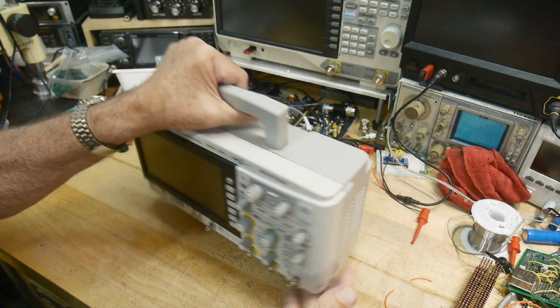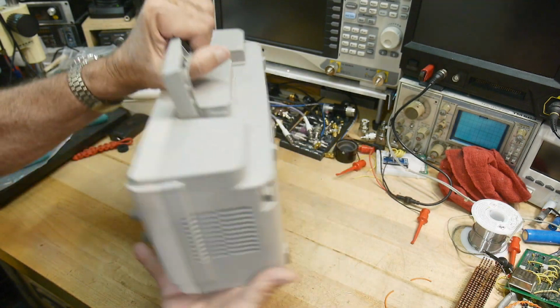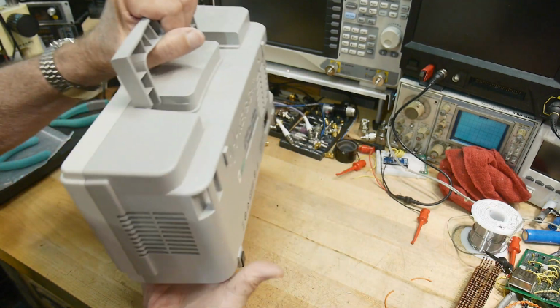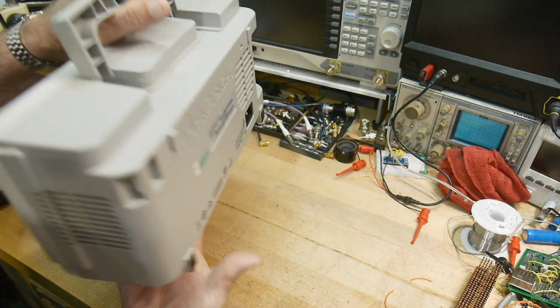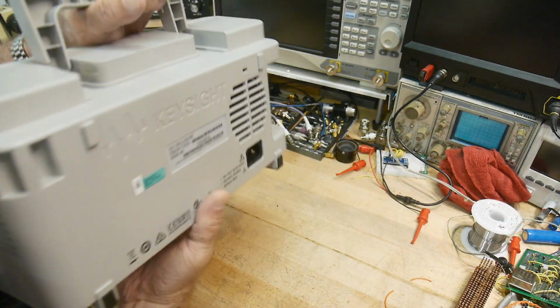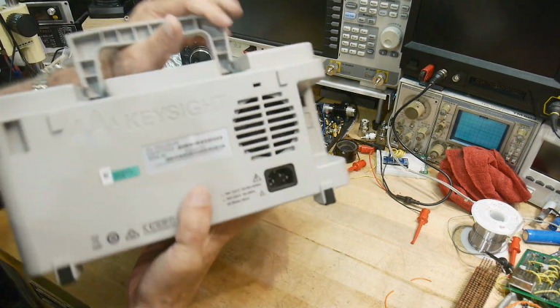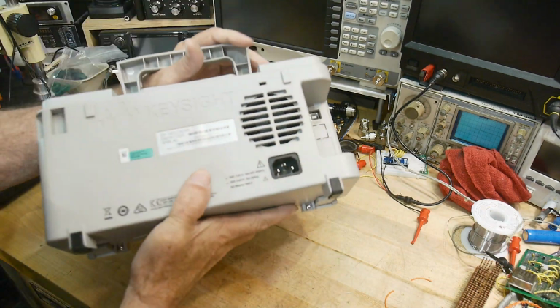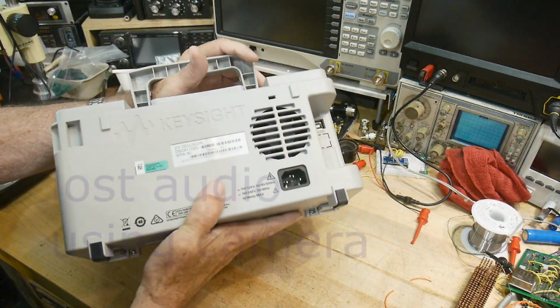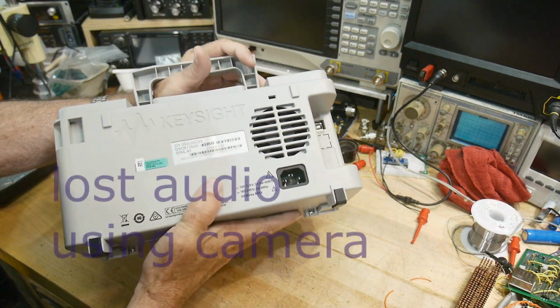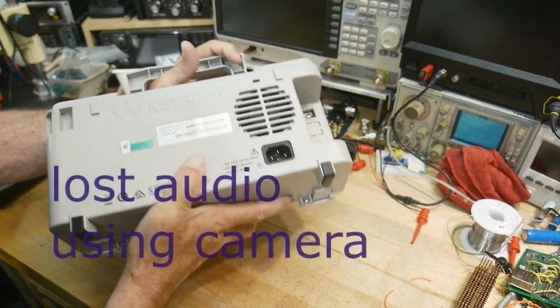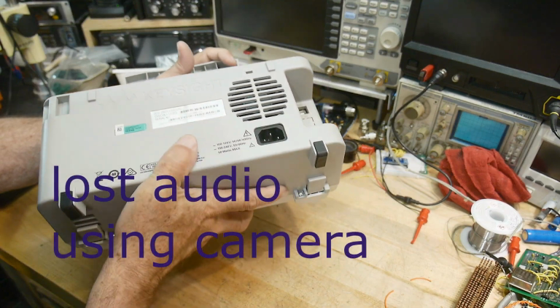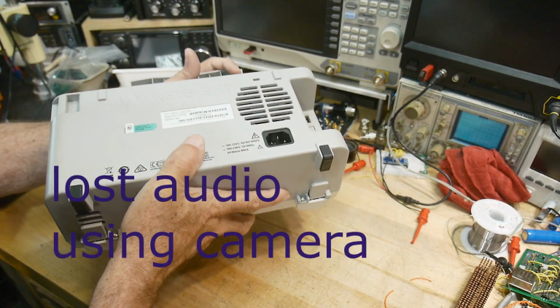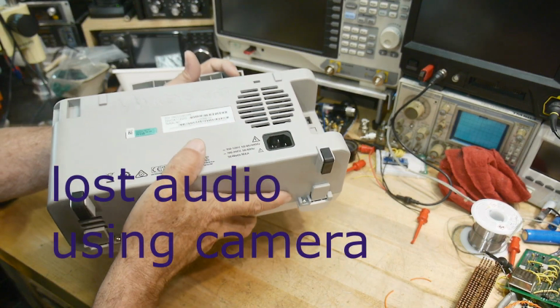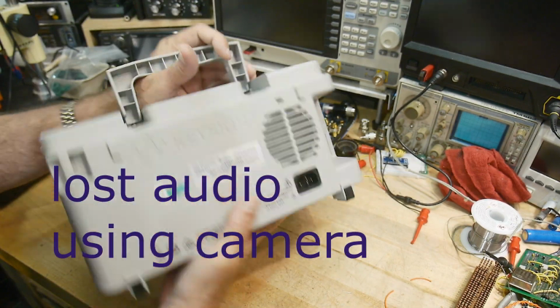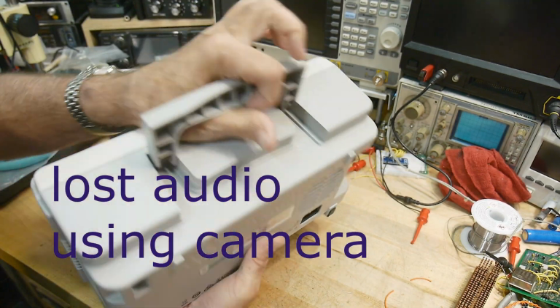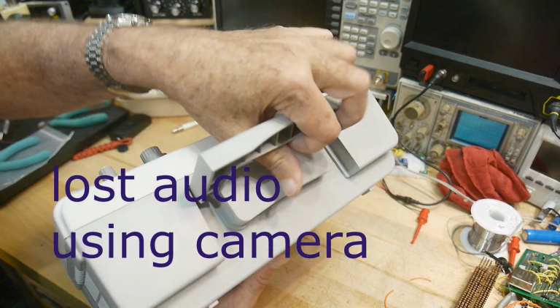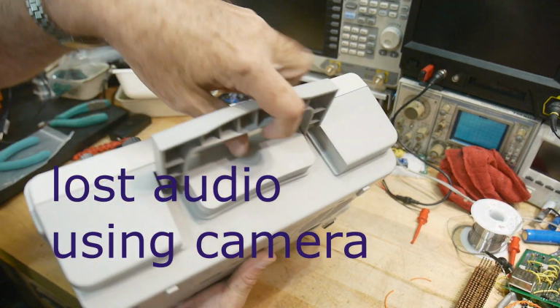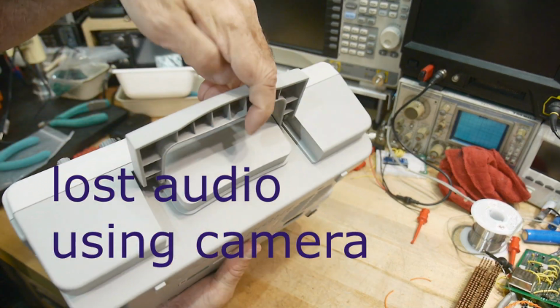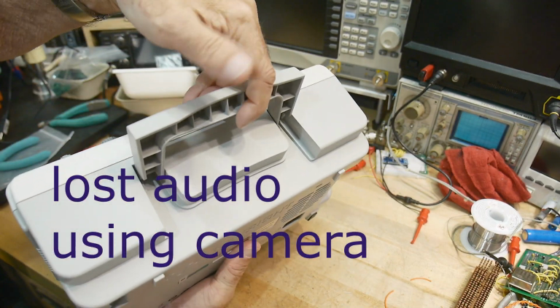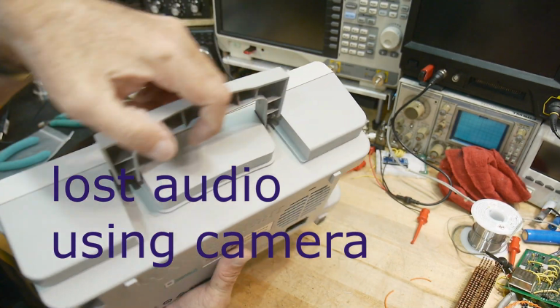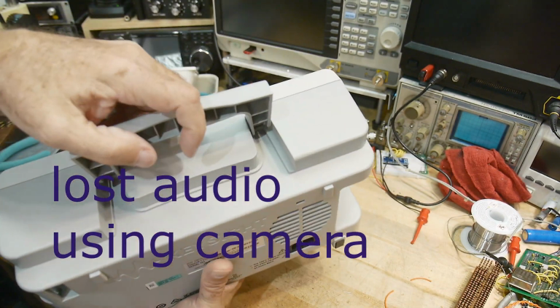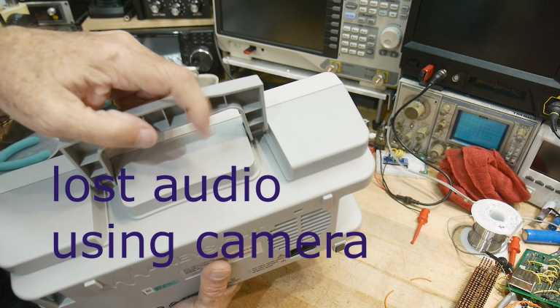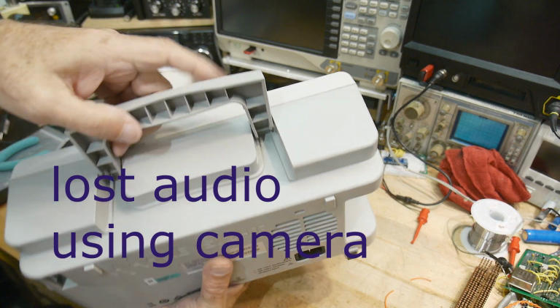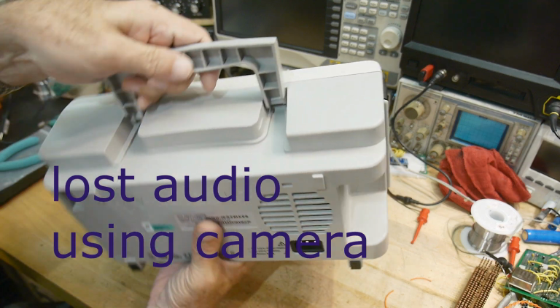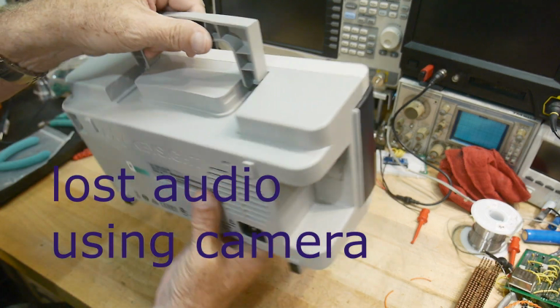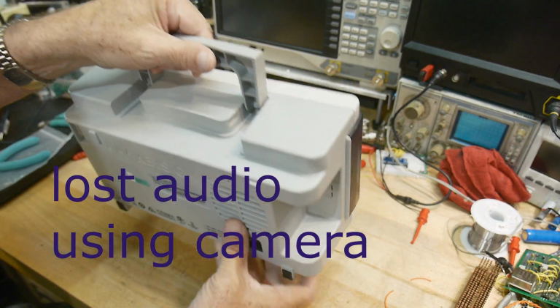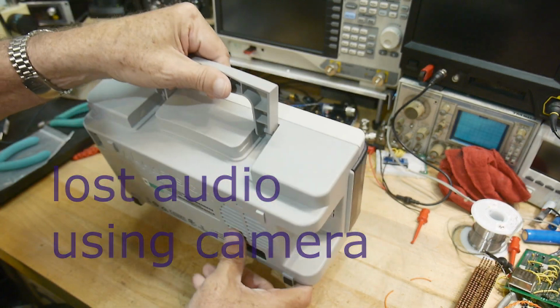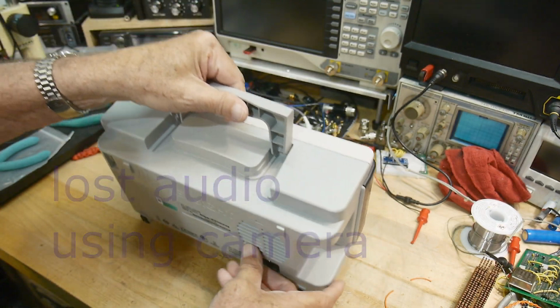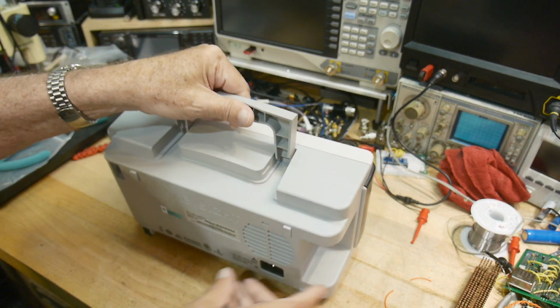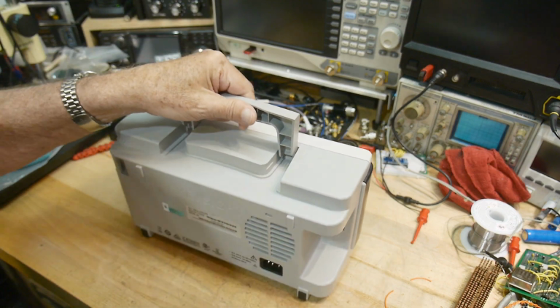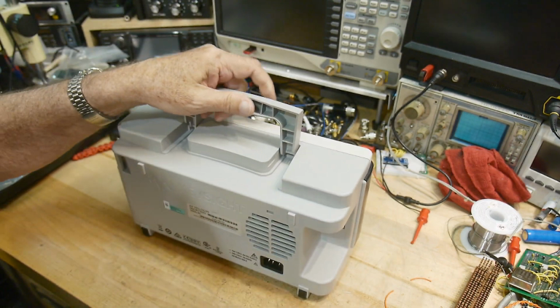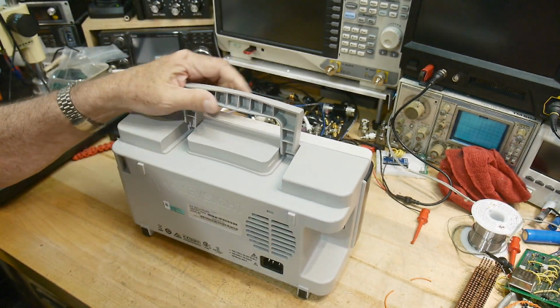All right, I don't like the fan on this thing. It's too noisy. So I am going to fix it.